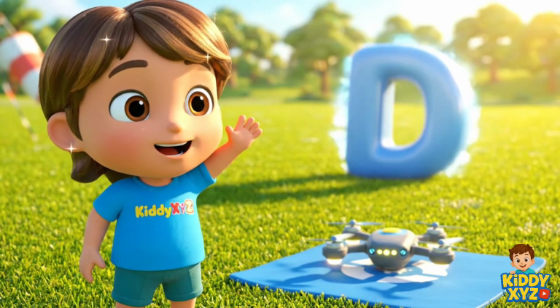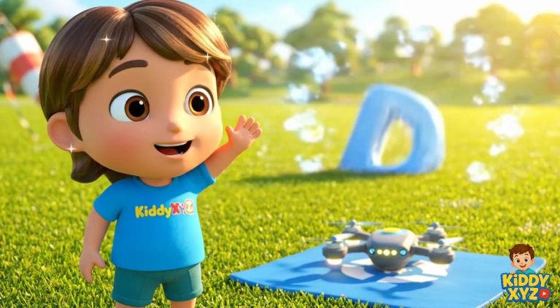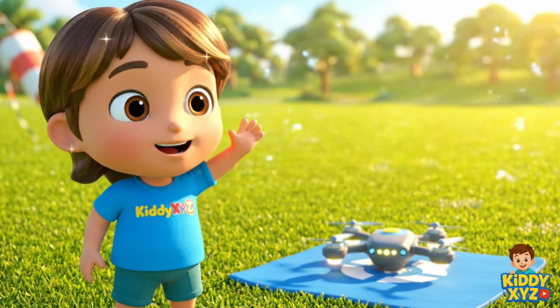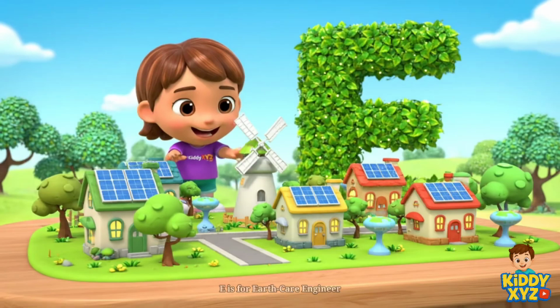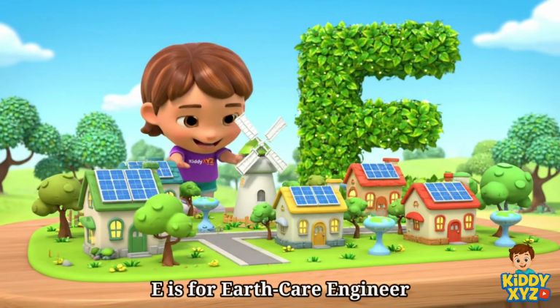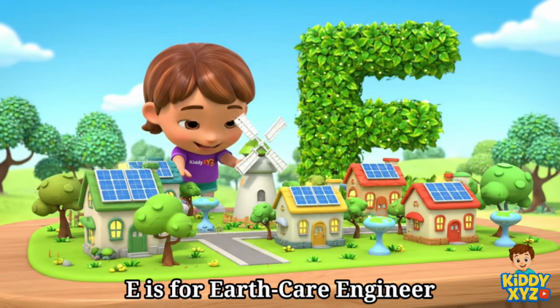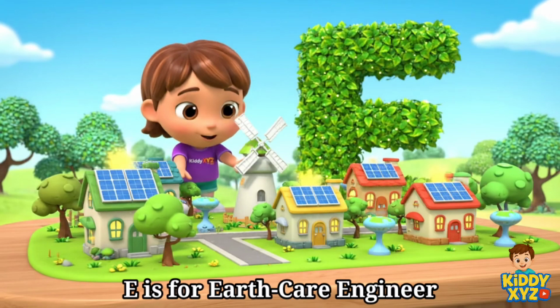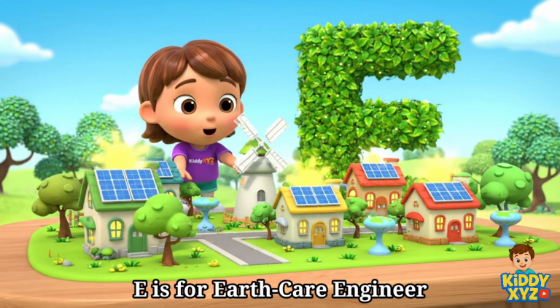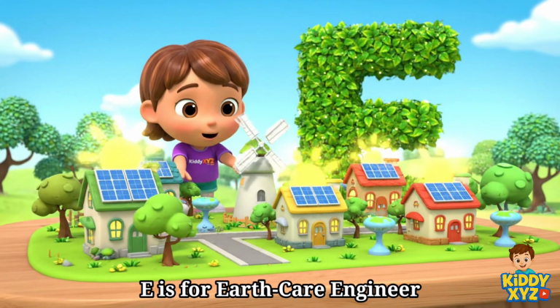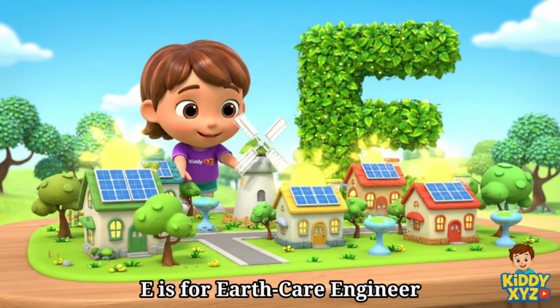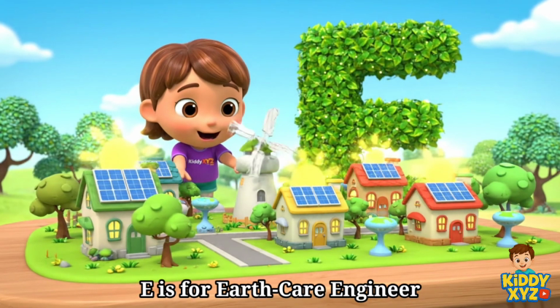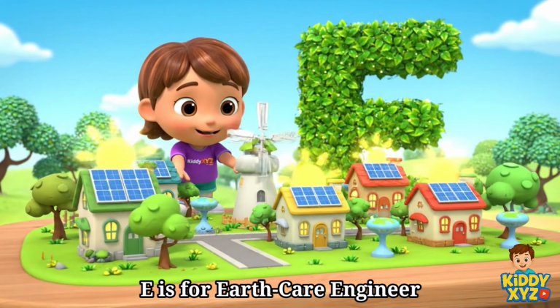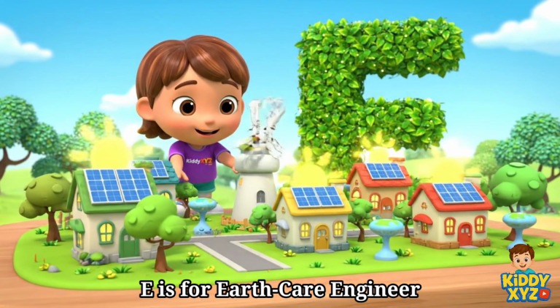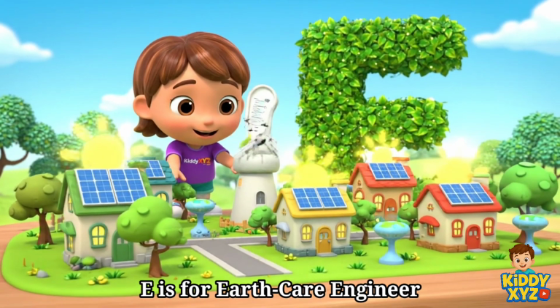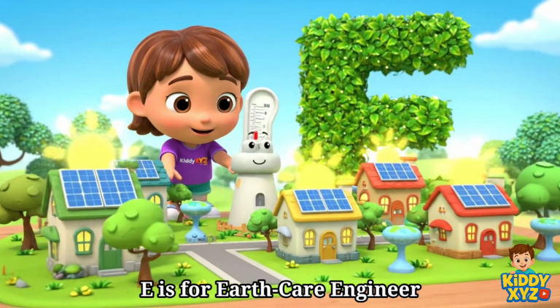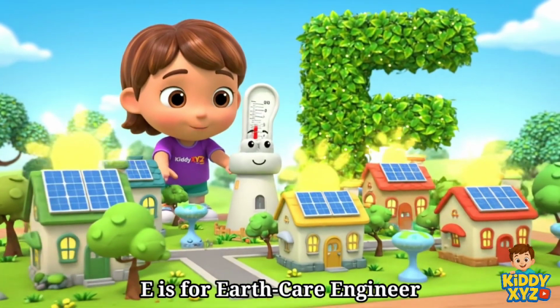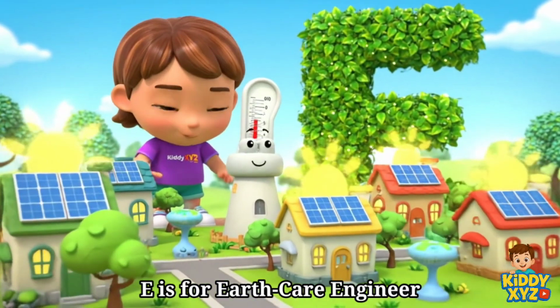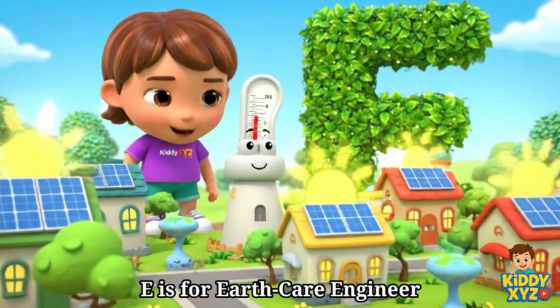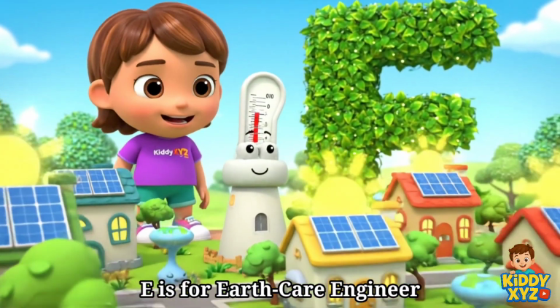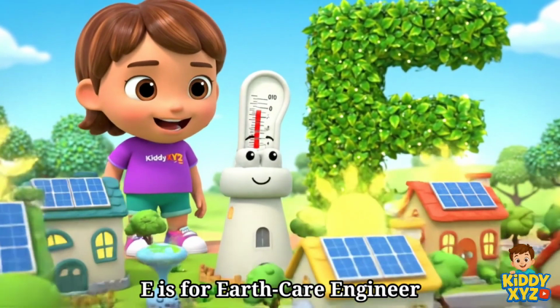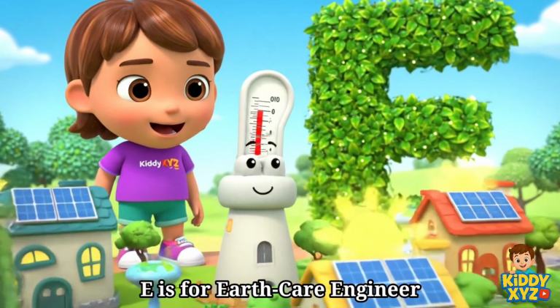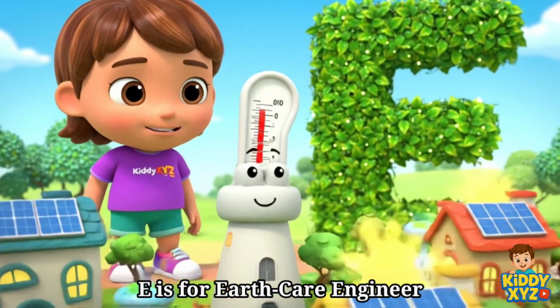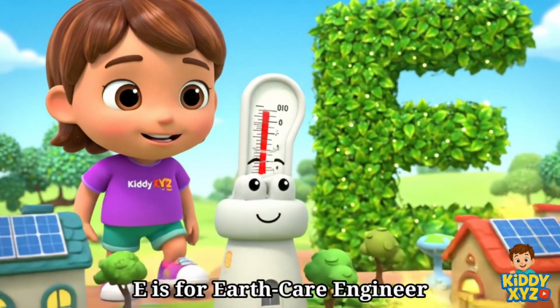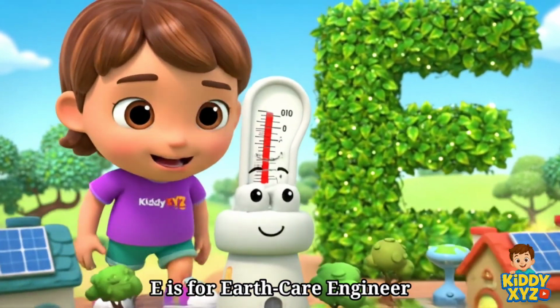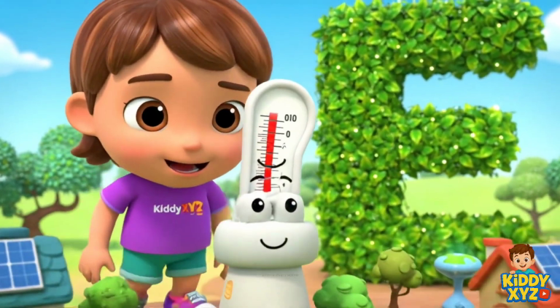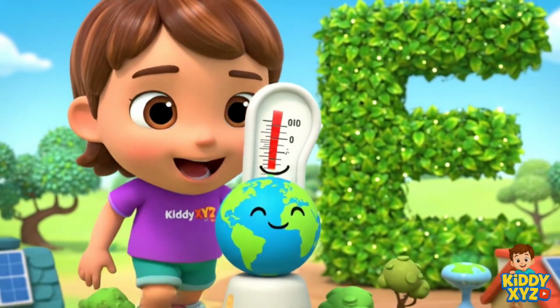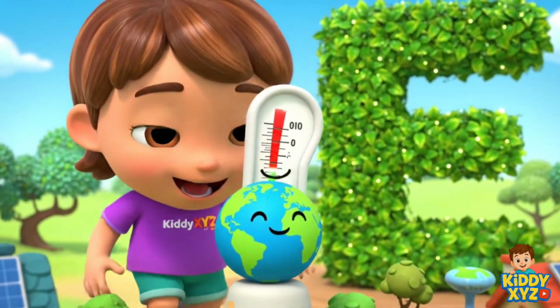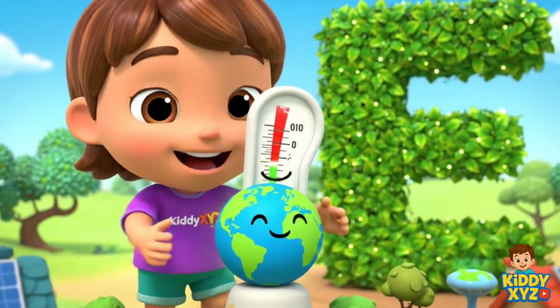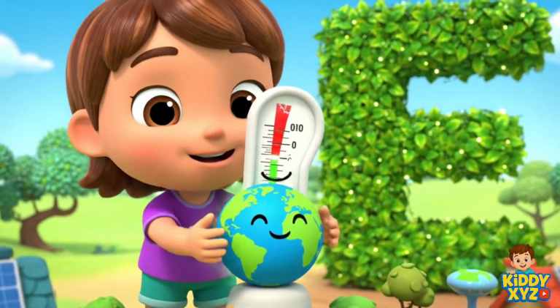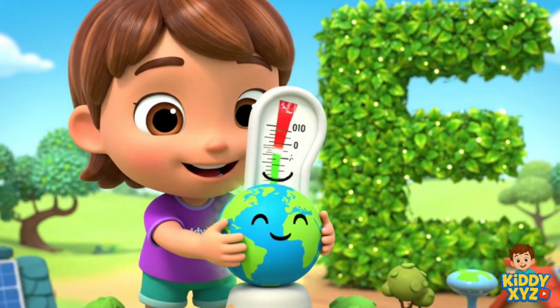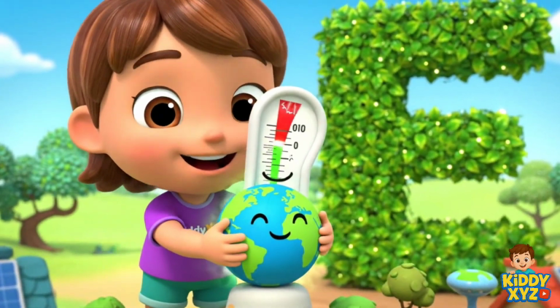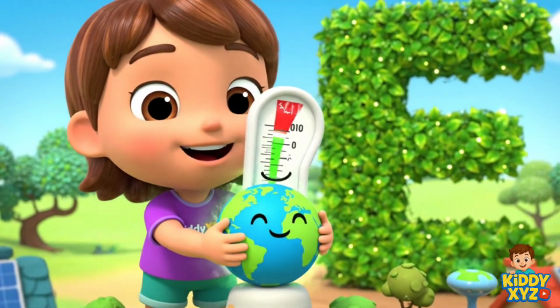E is for Earth Care Engineer. Making towns cleaner and greener.